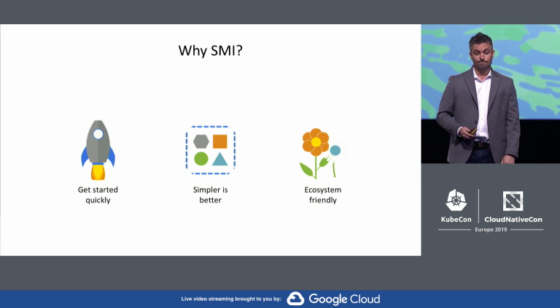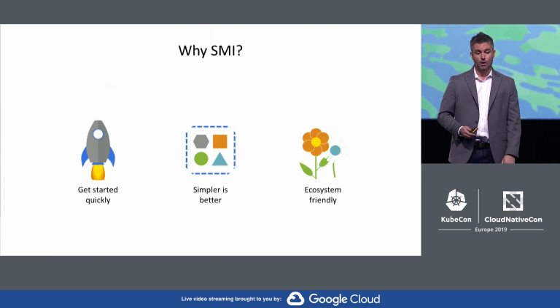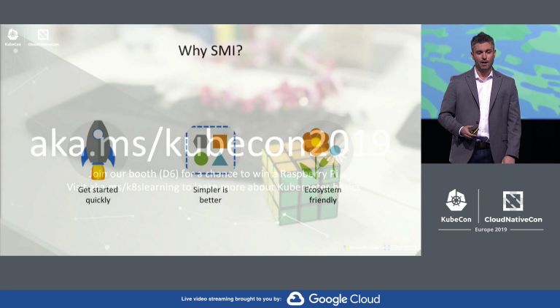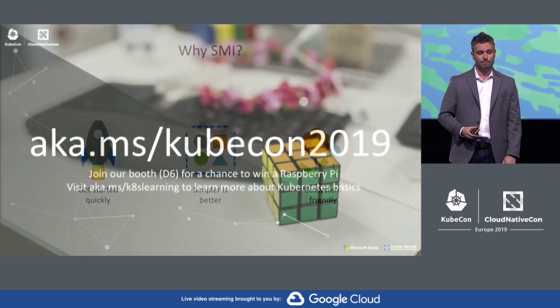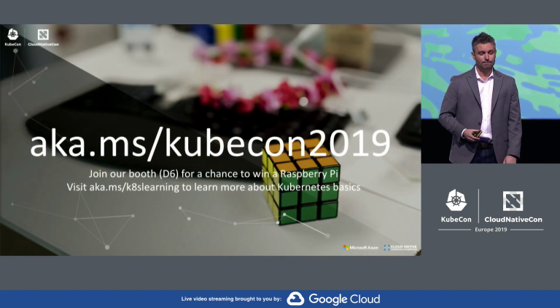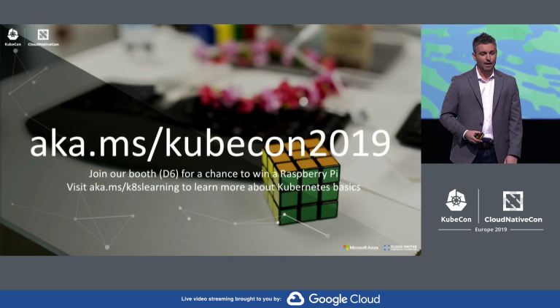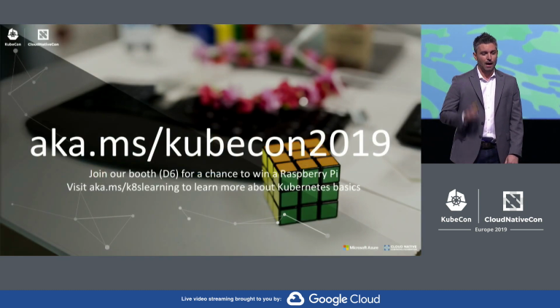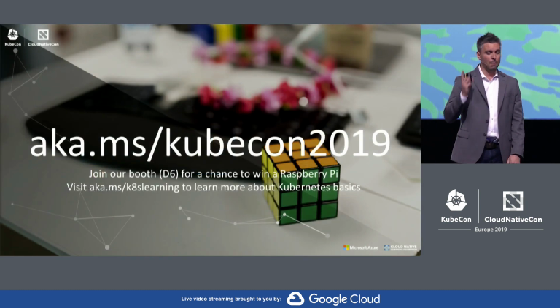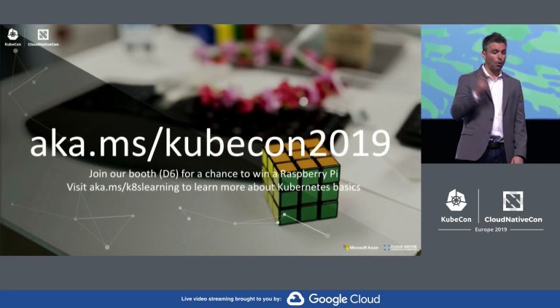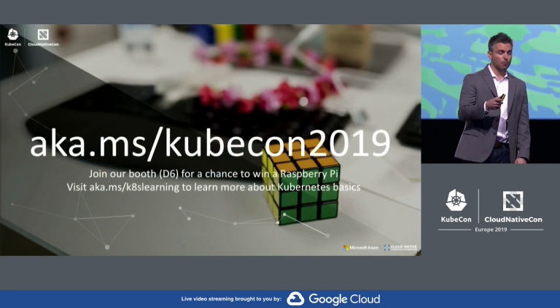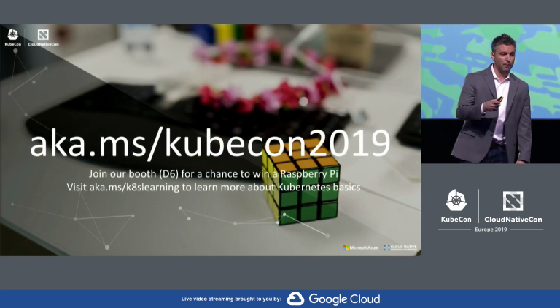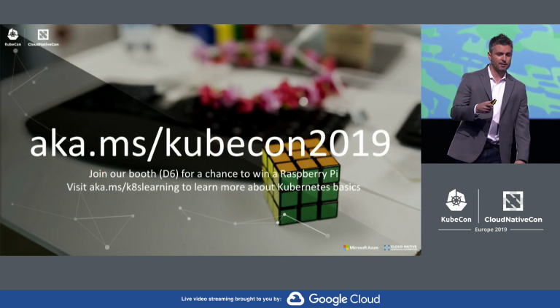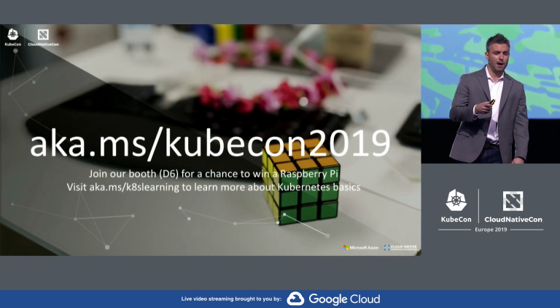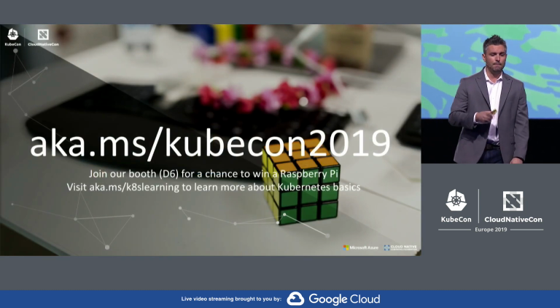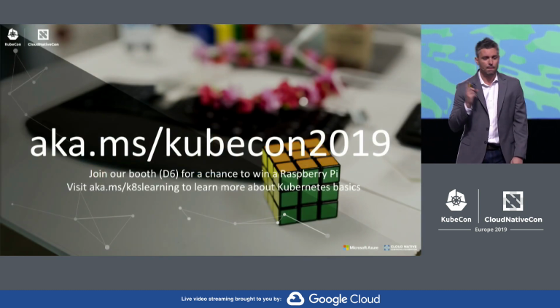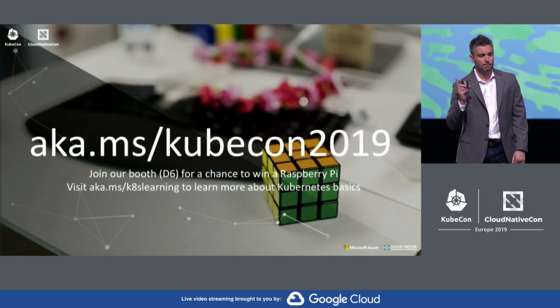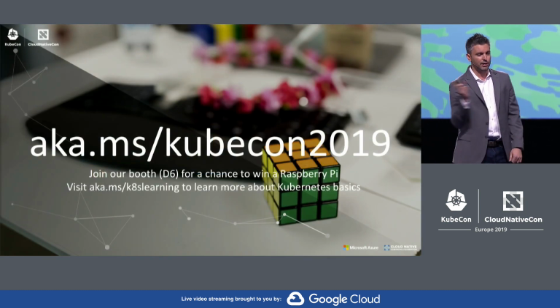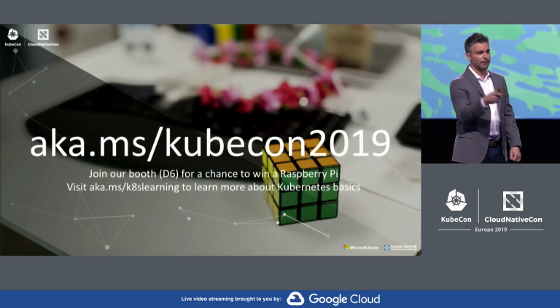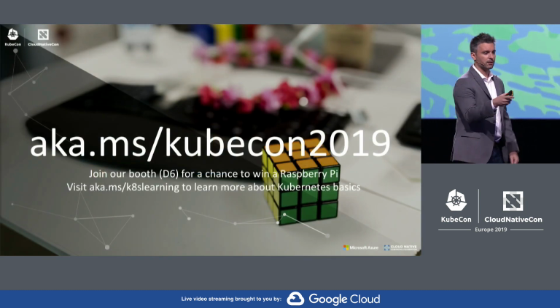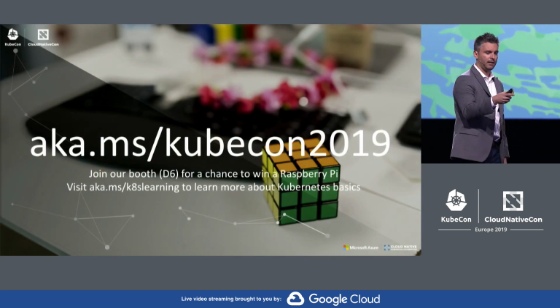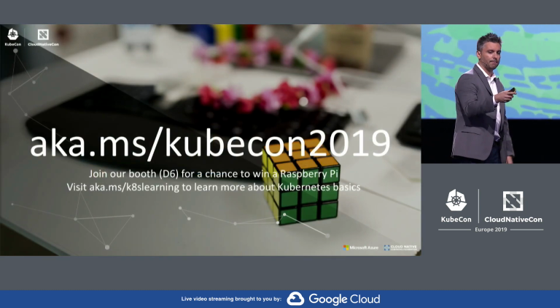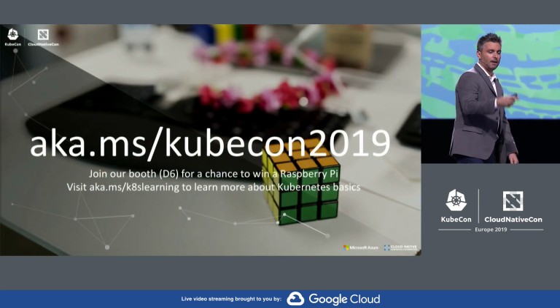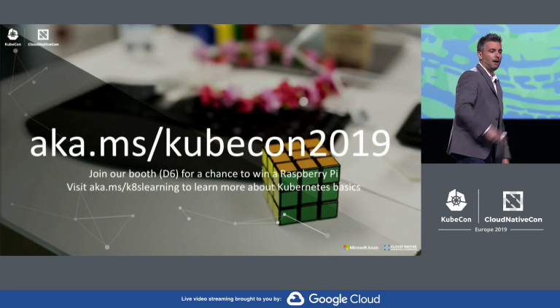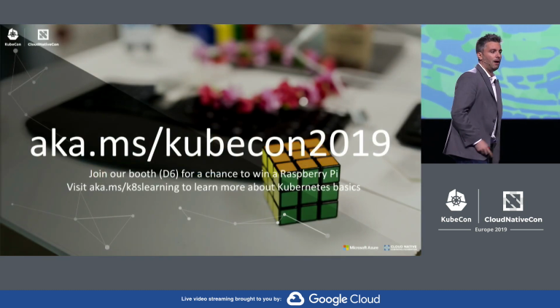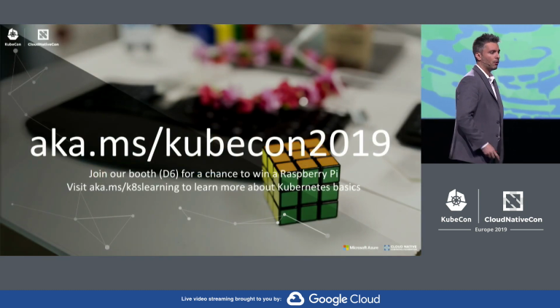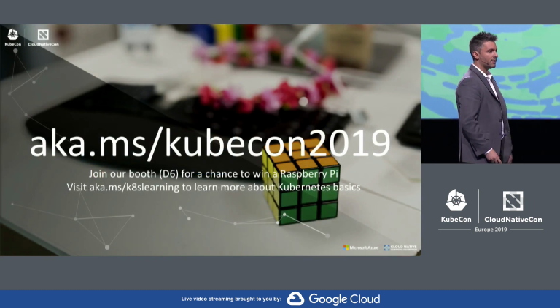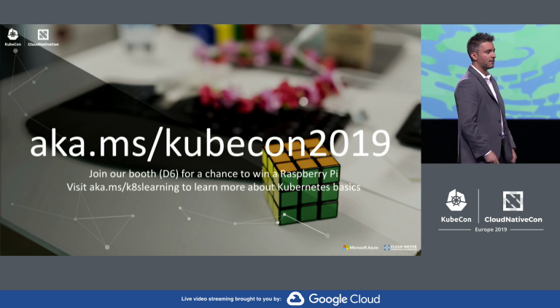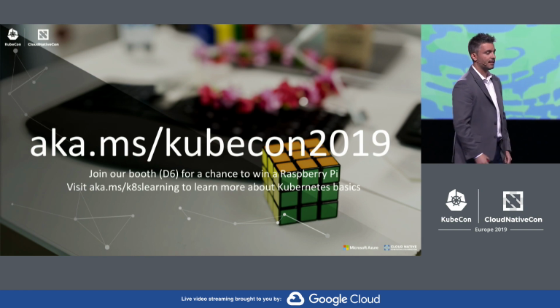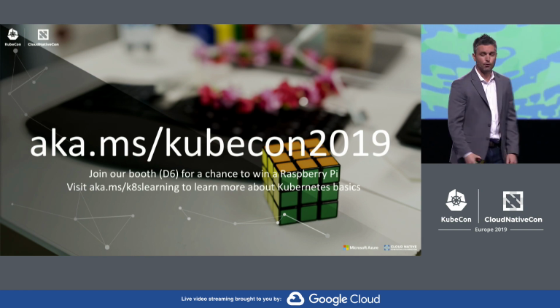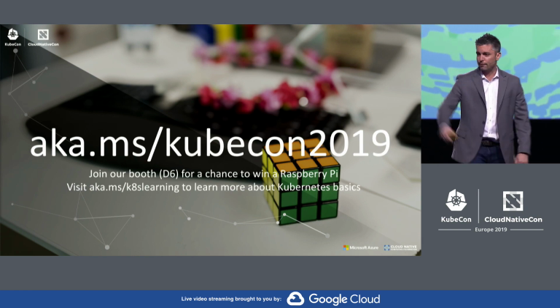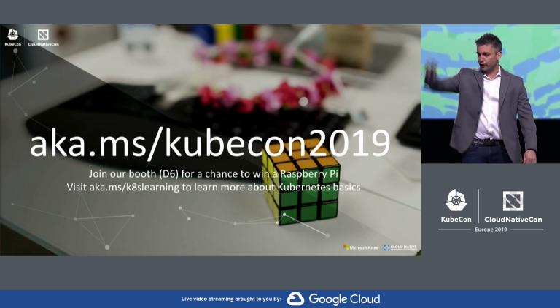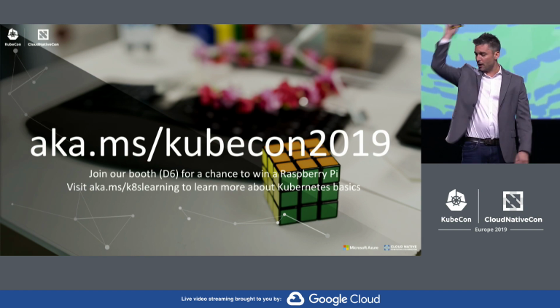Want to learn more about SMI? Check out this link. Thanks everyone. Have a great KubeCon.